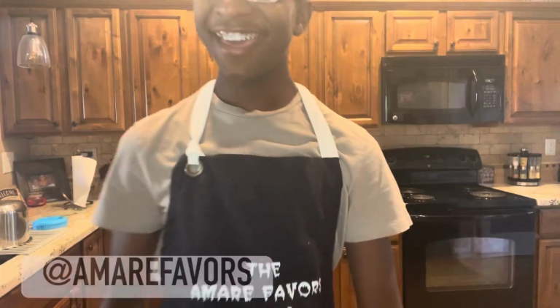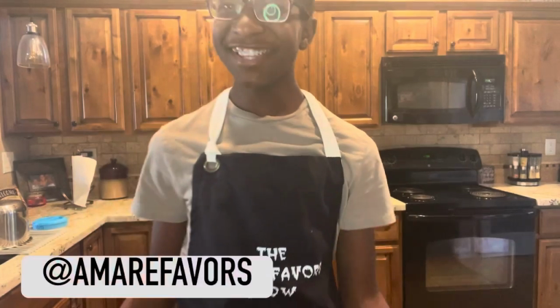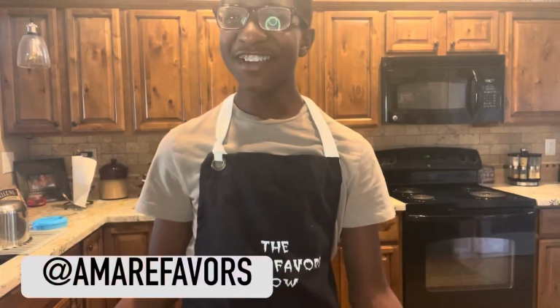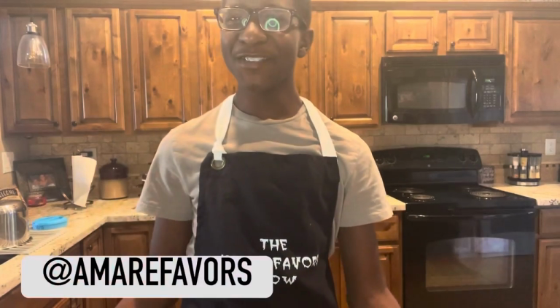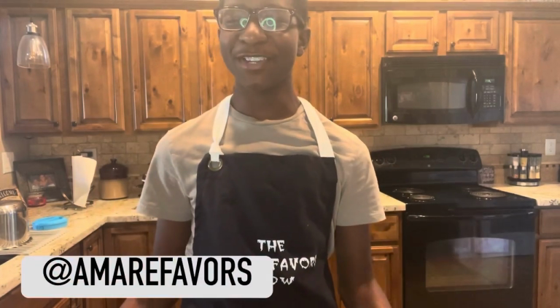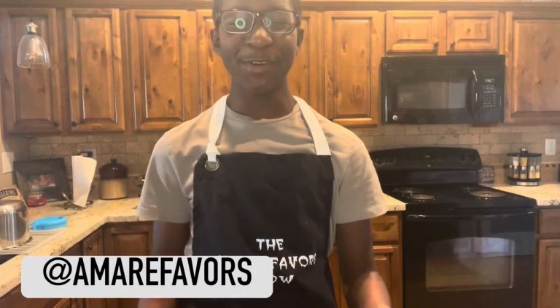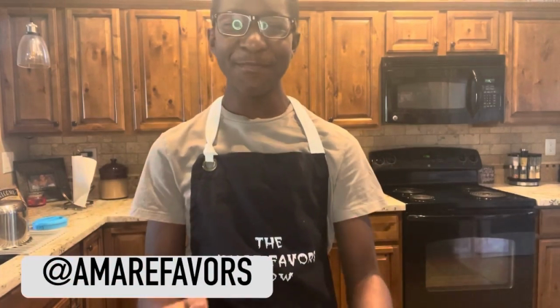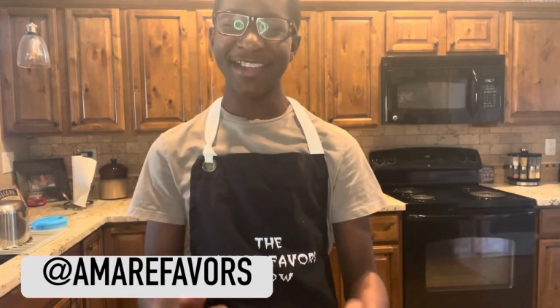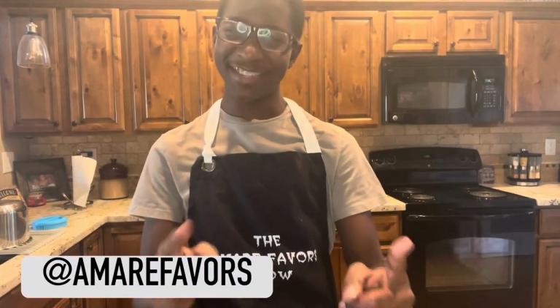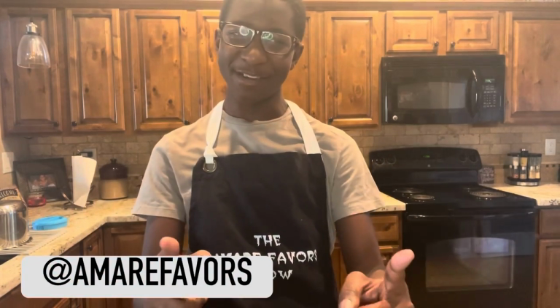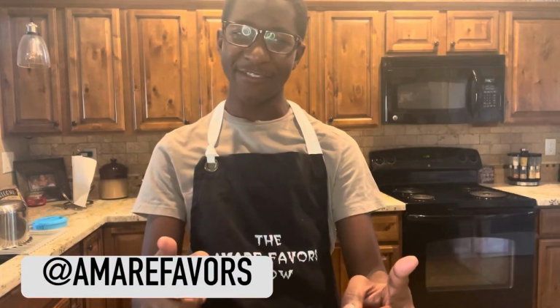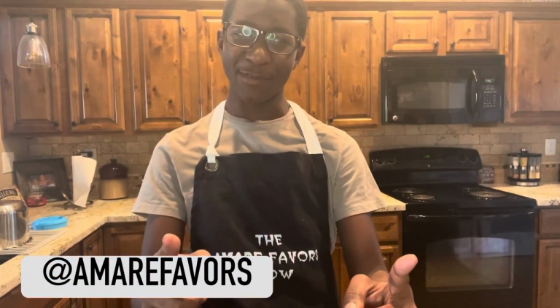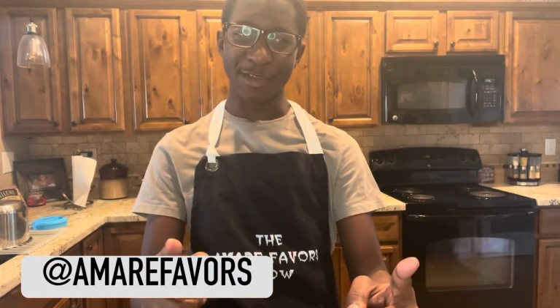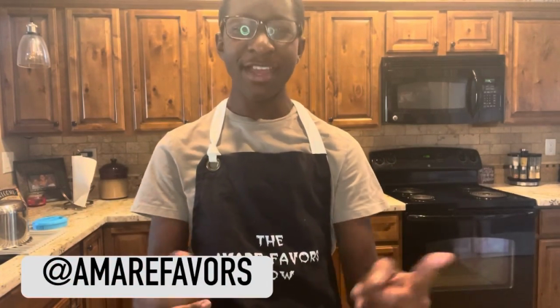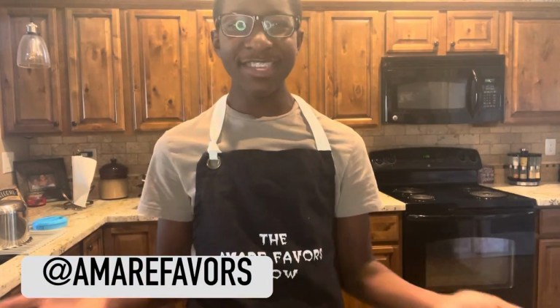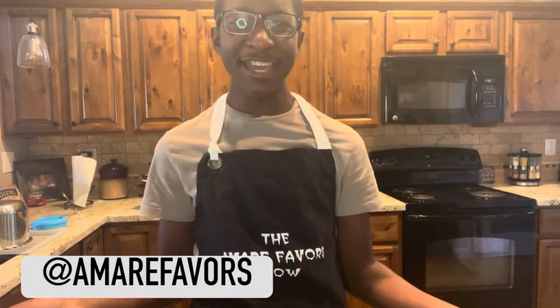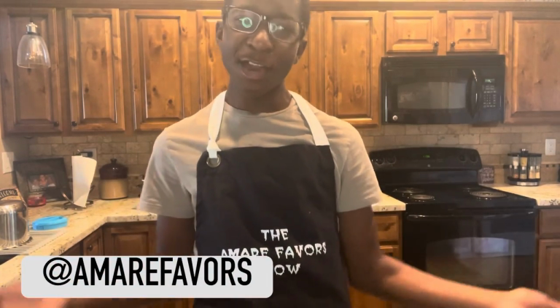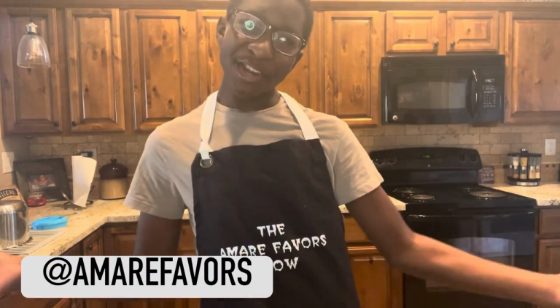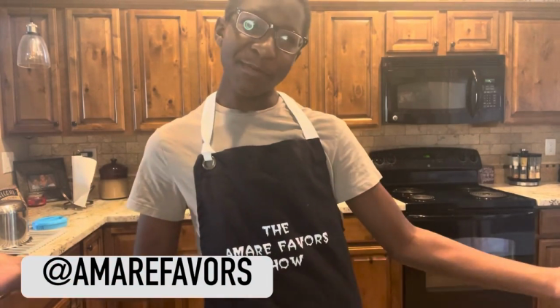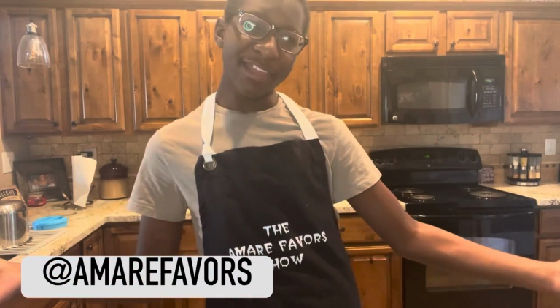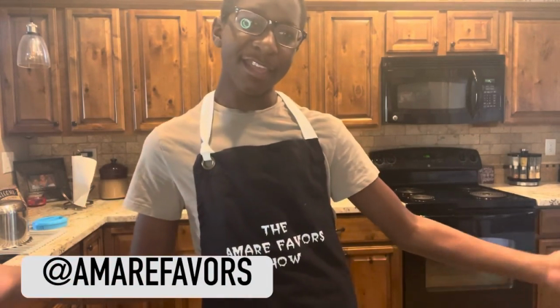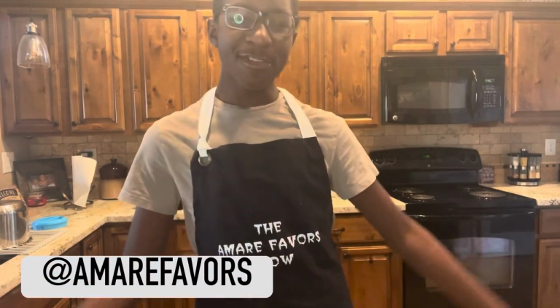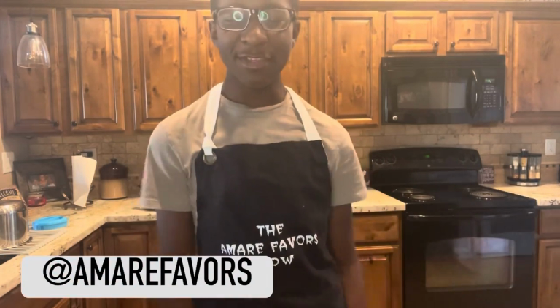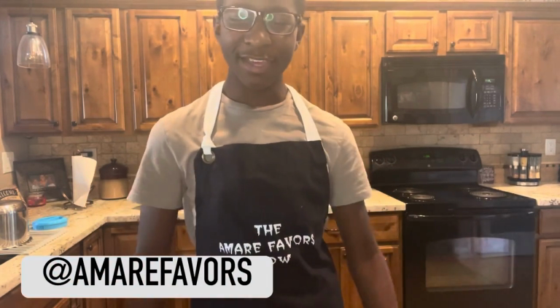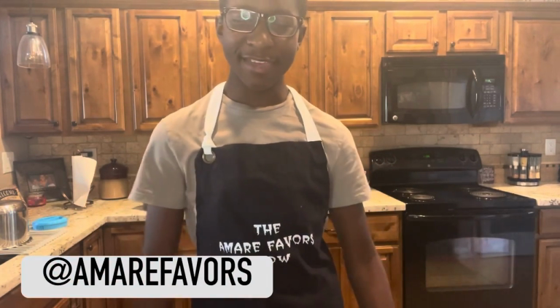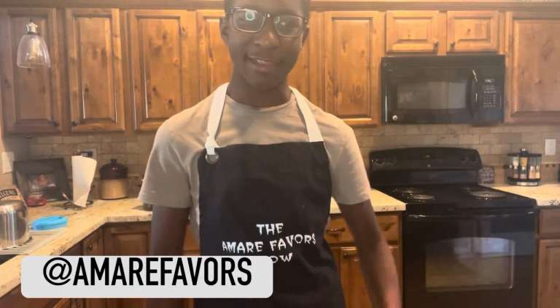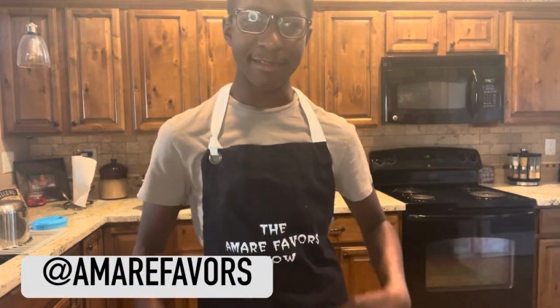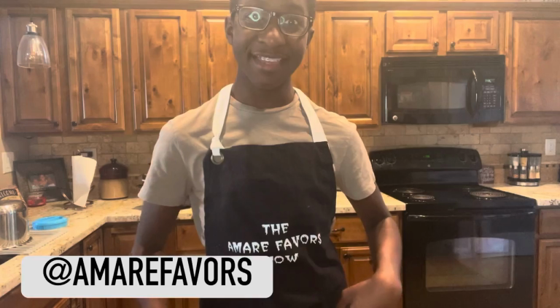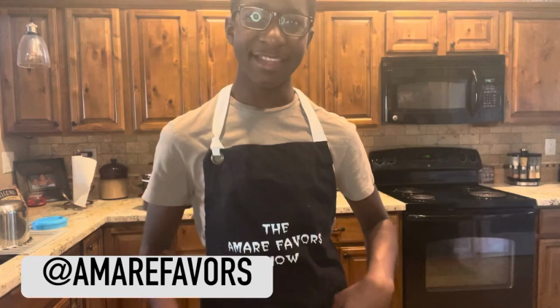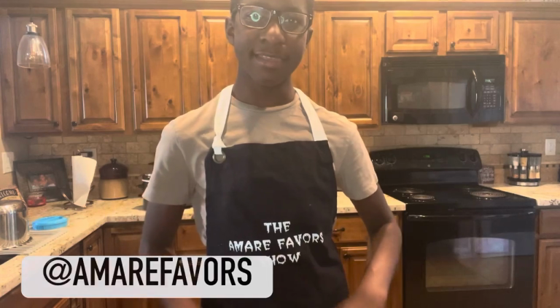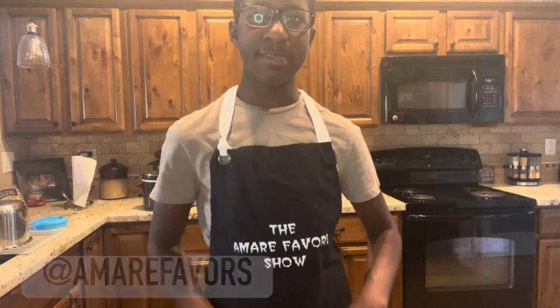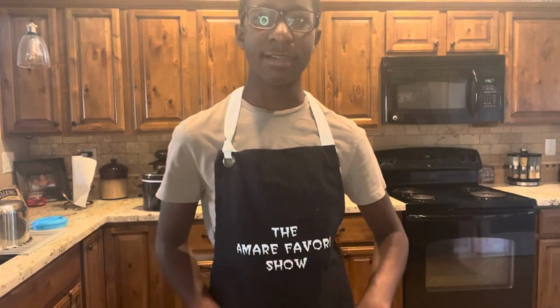Hello everyone. Welcome back to the Amari Favors Show. Today we're going to be making strata chicken quesadillas. Let's get started.